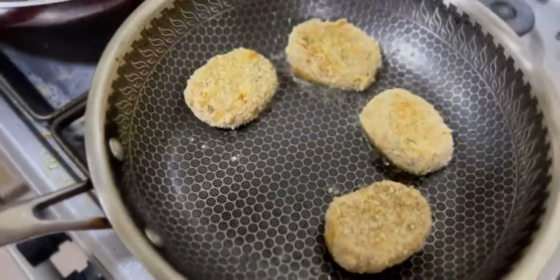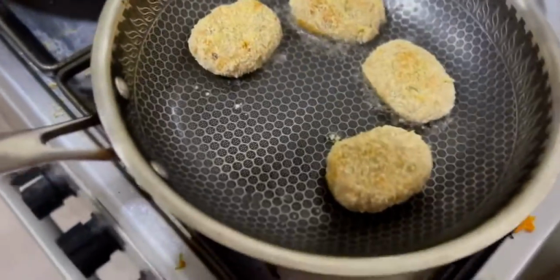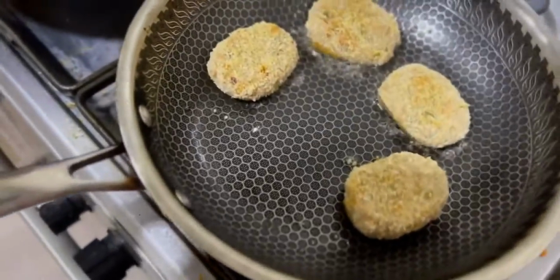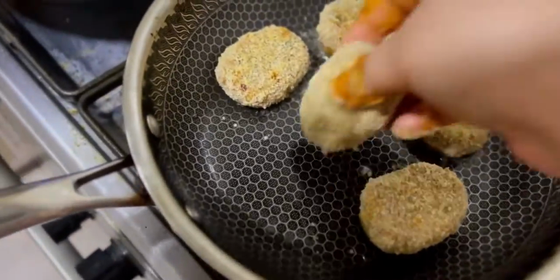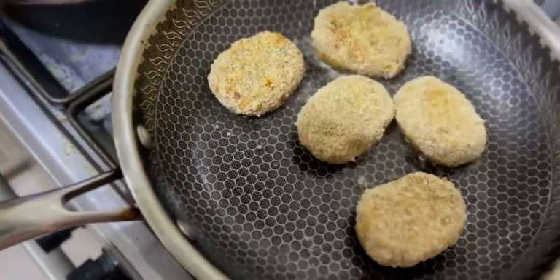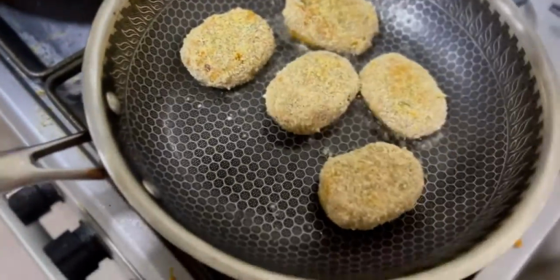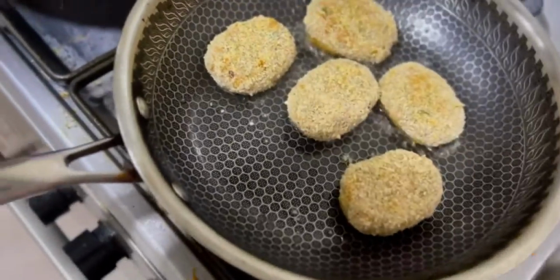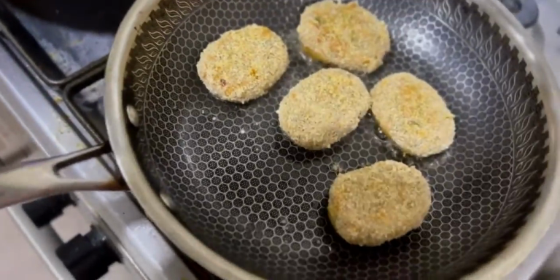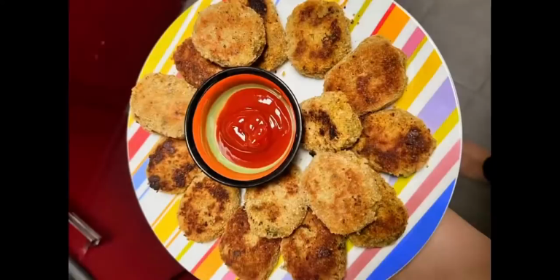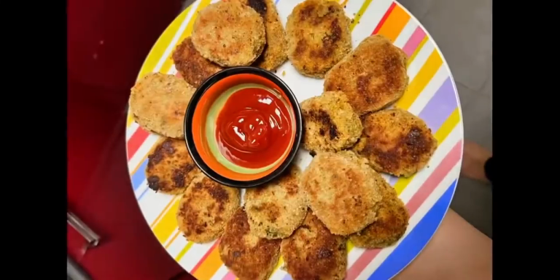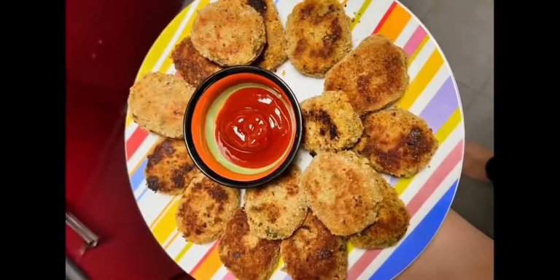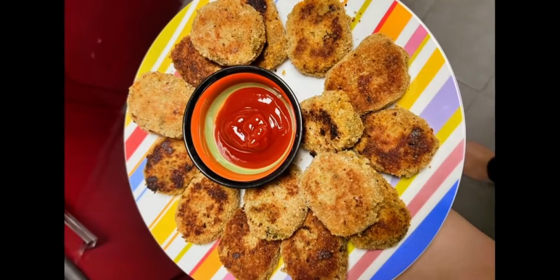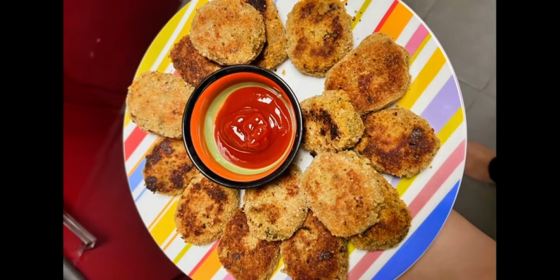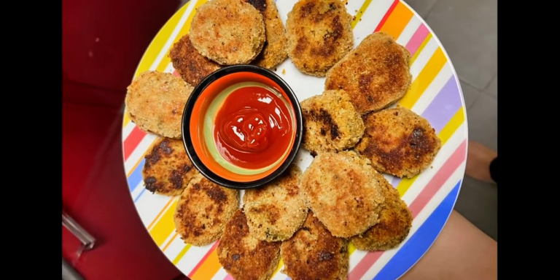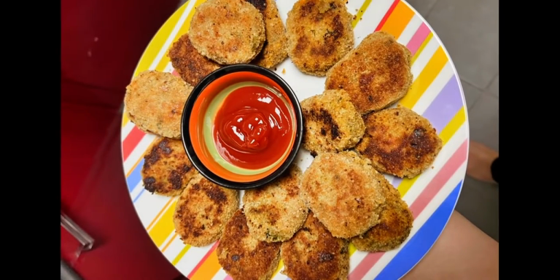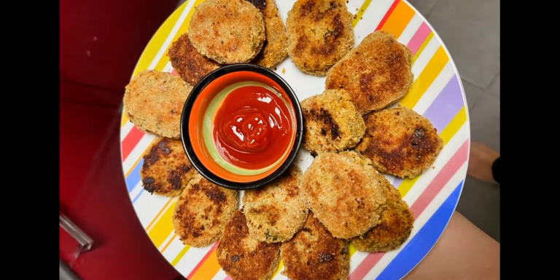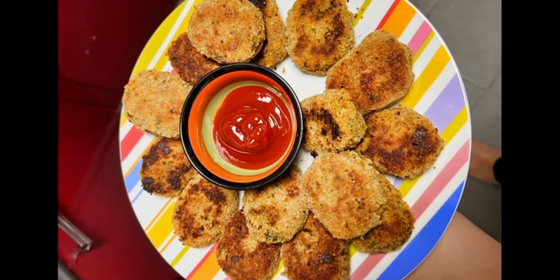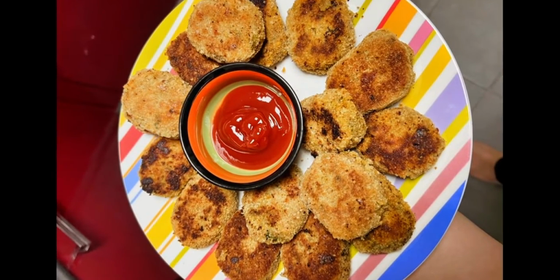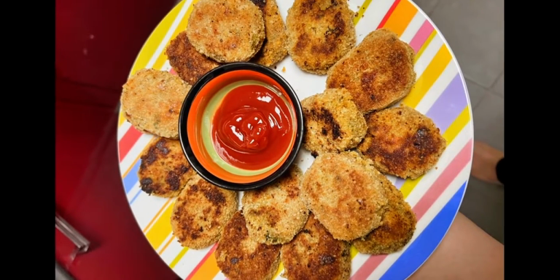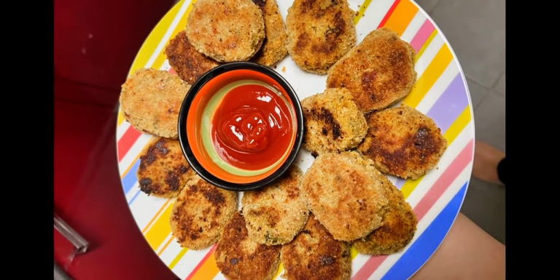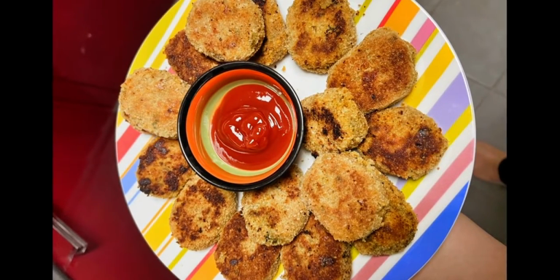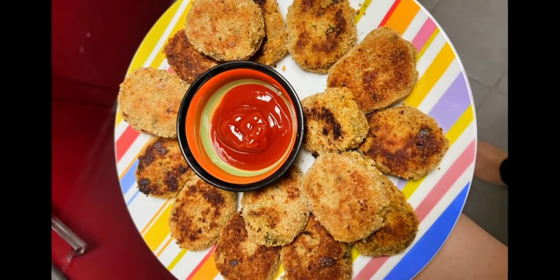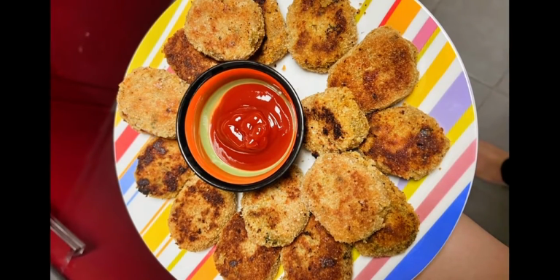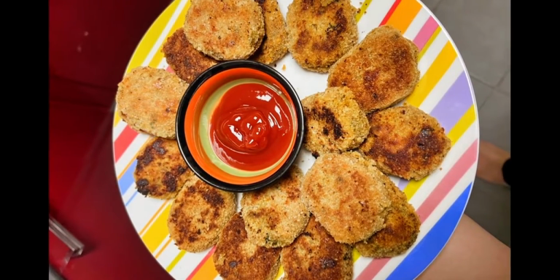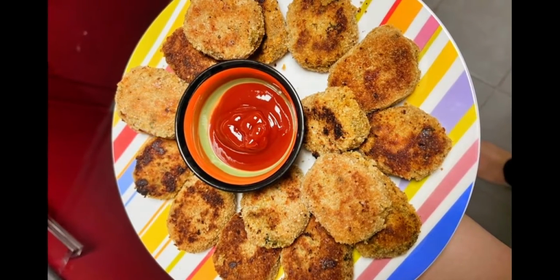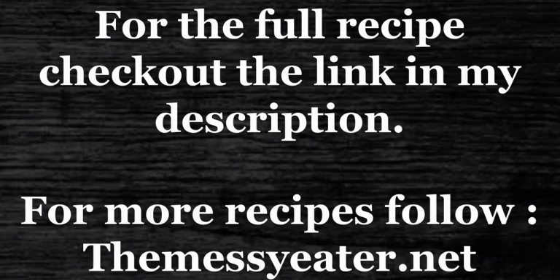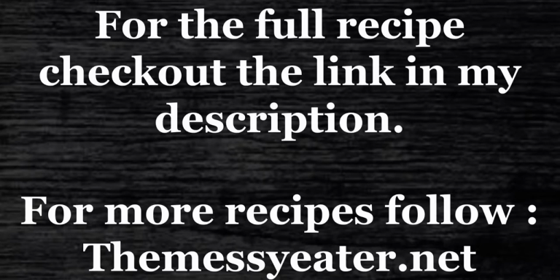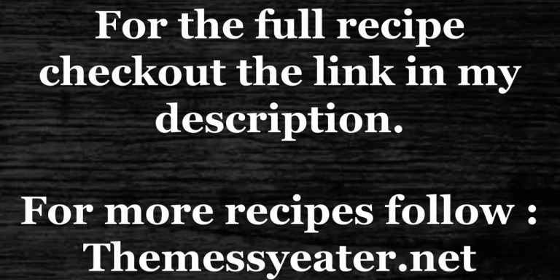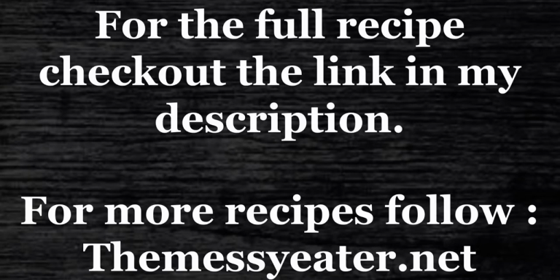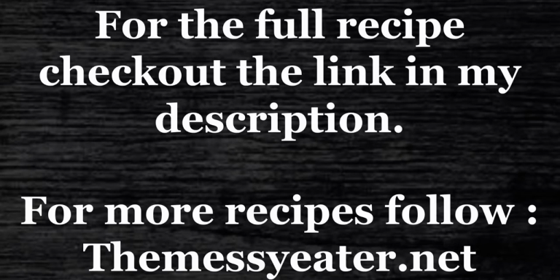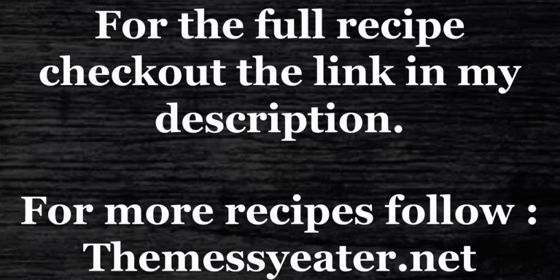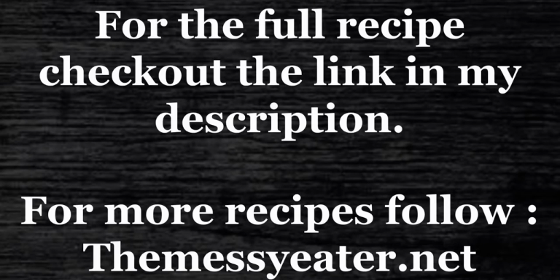Heat oil in a pan and add the patties to the hot oil. Cook until golden brown on both sides, about five minutes each side. Your fish cutlets are ready!